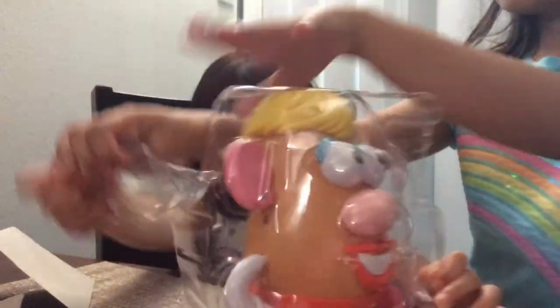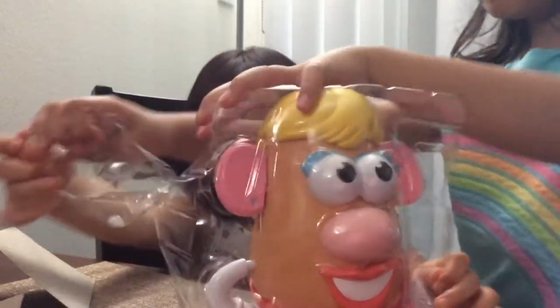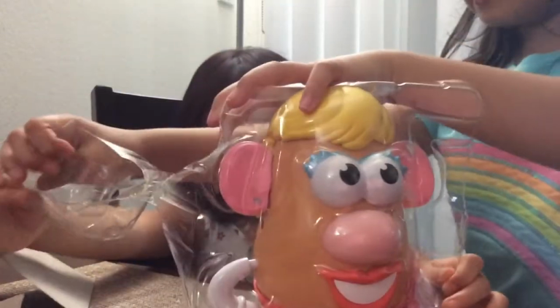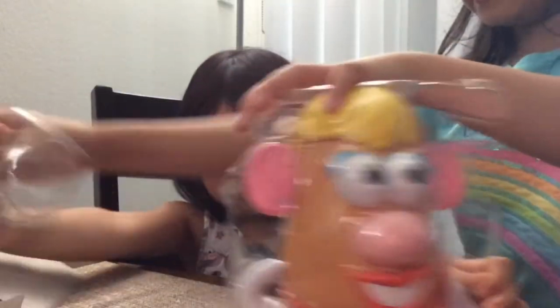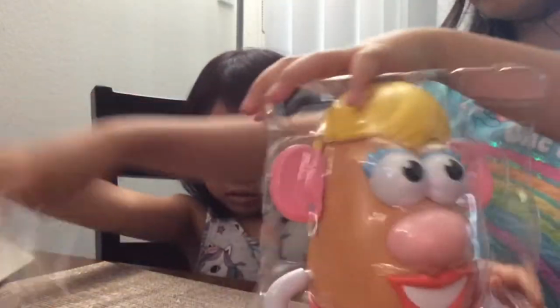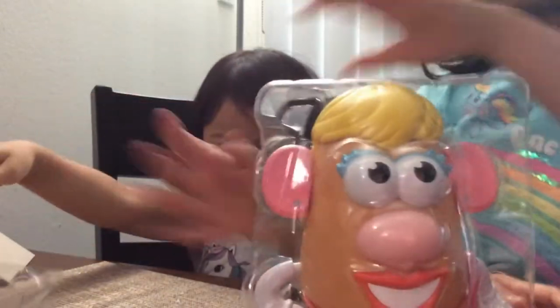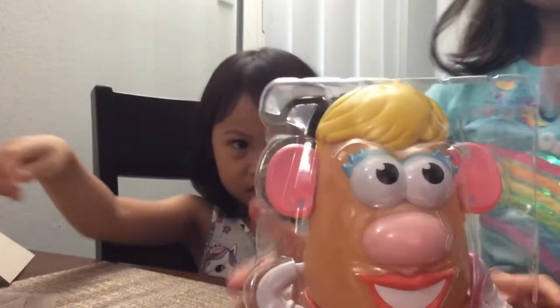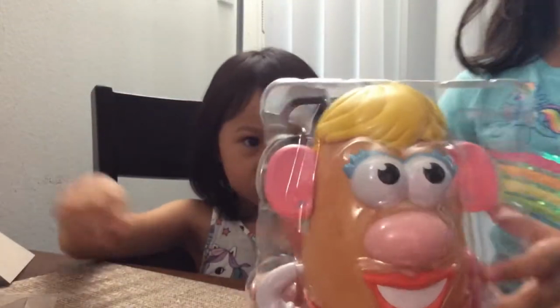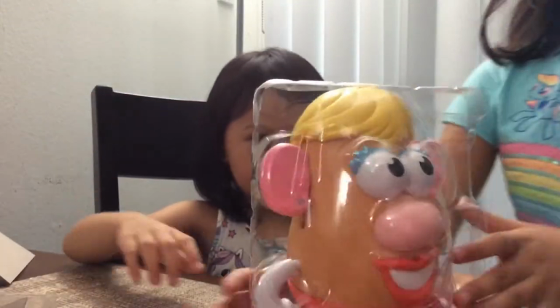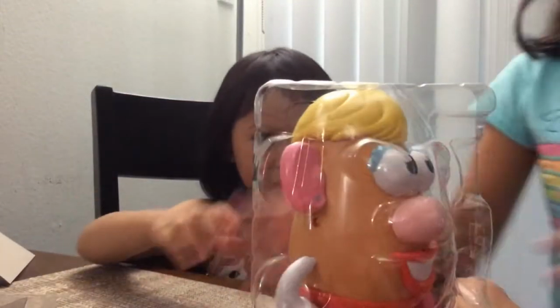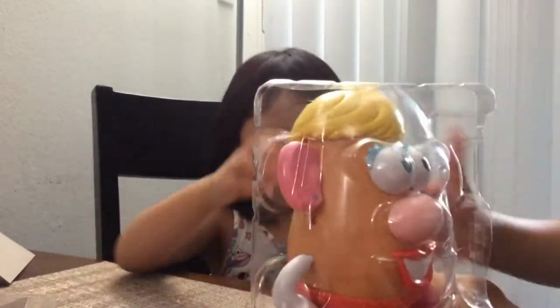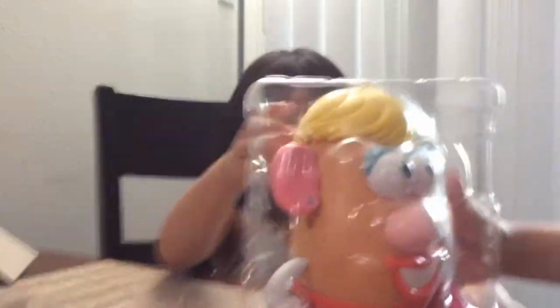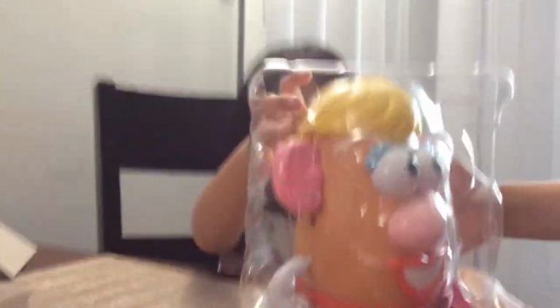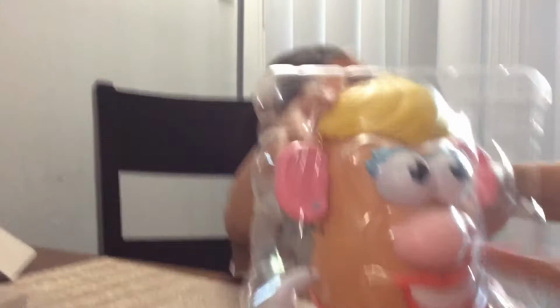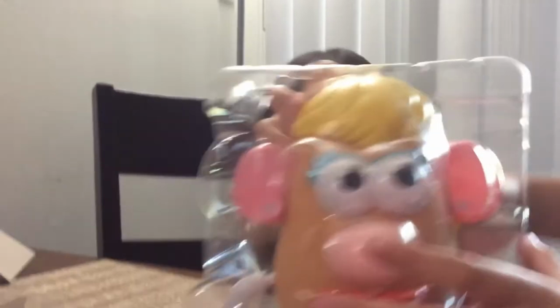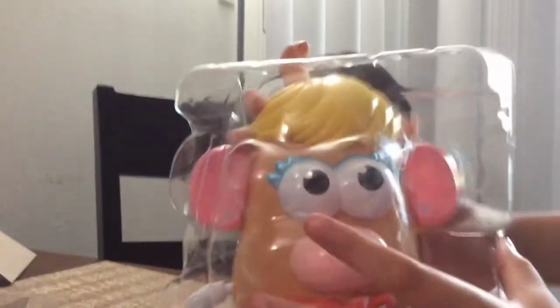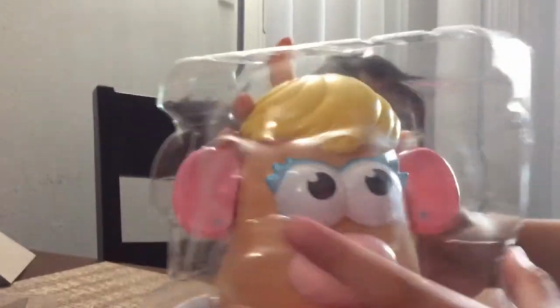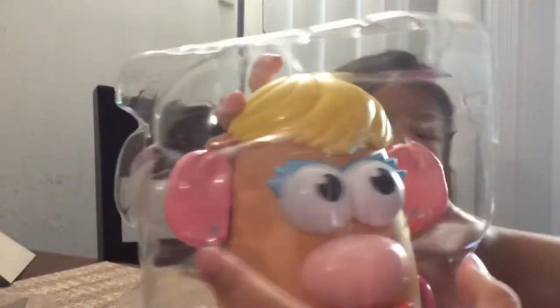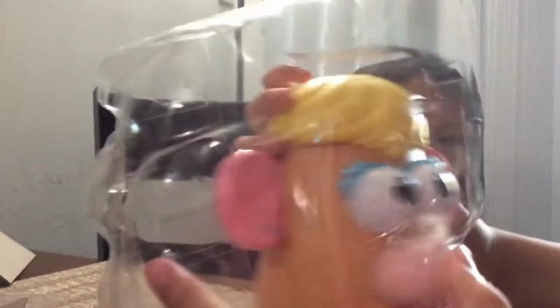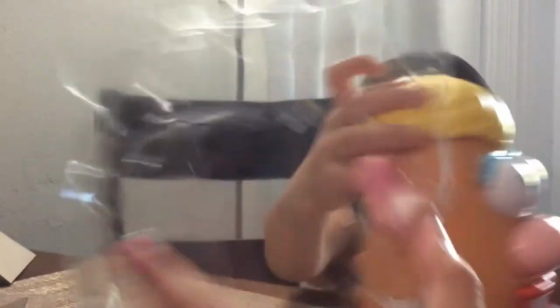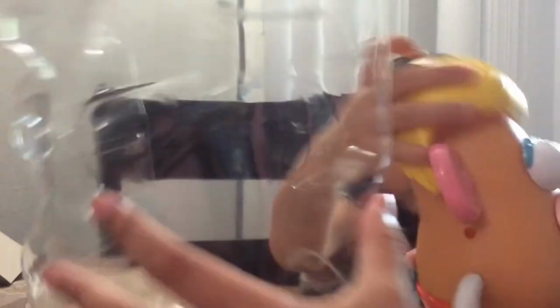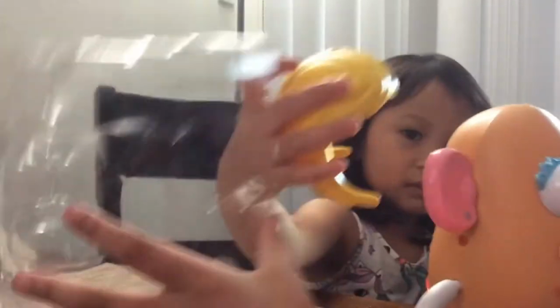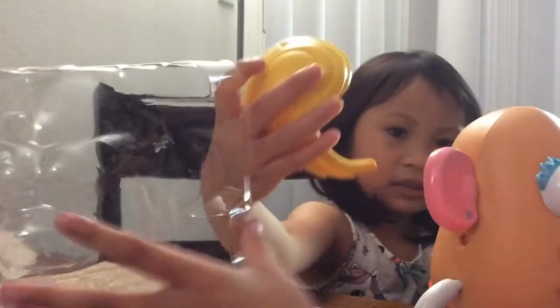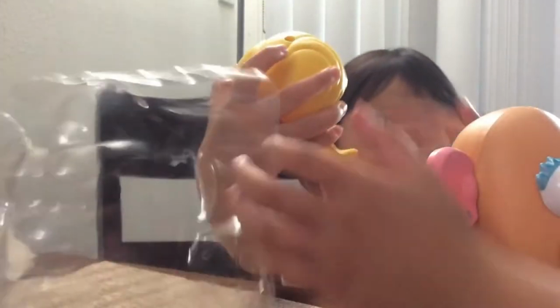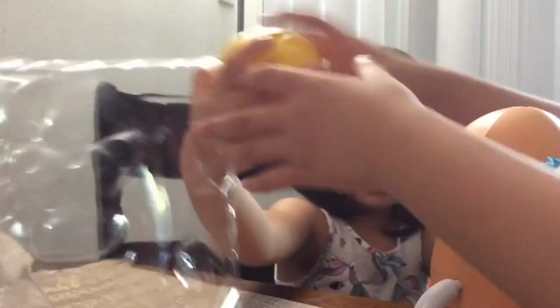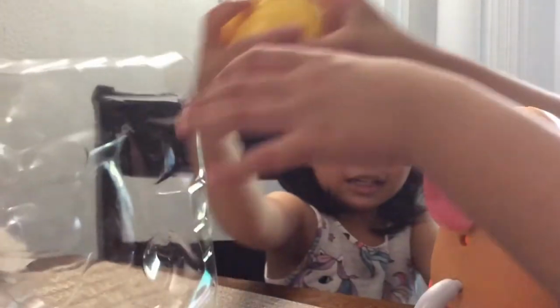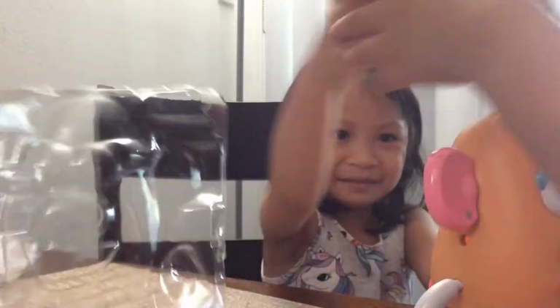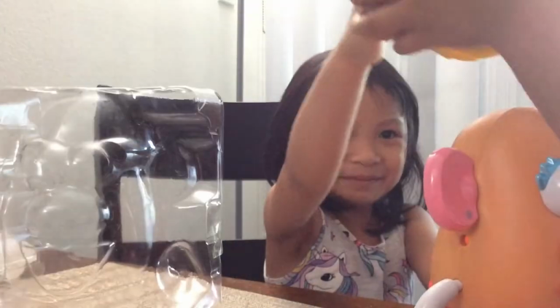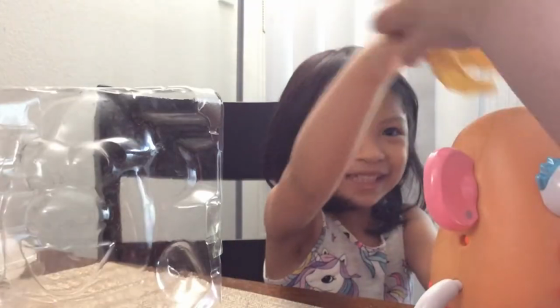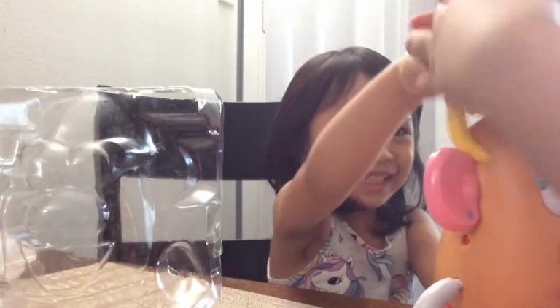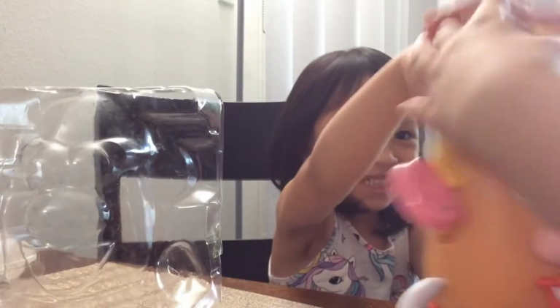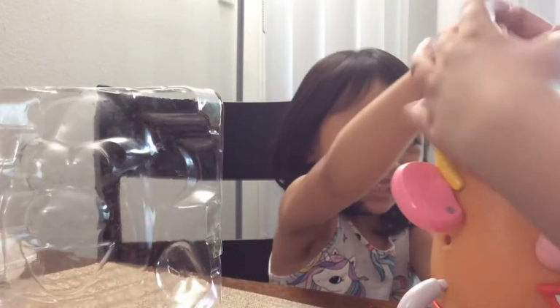Holy eyes, I'm going so fast. You have to show her your ears or what we got. Put her hair back on.